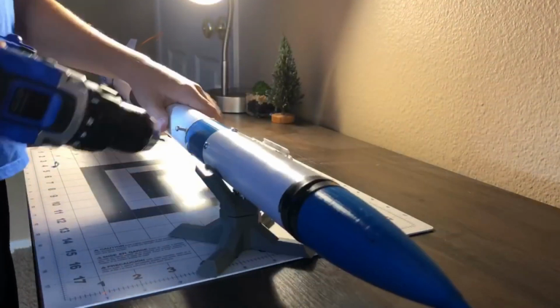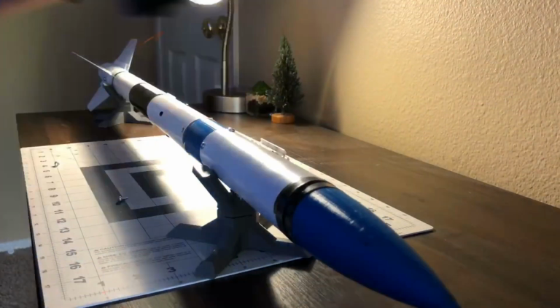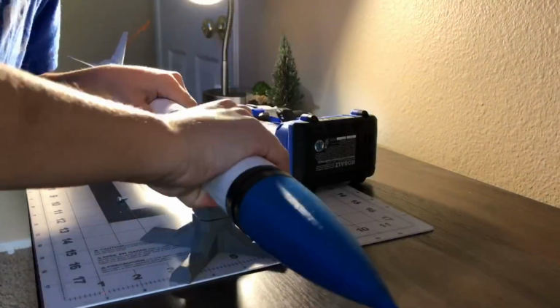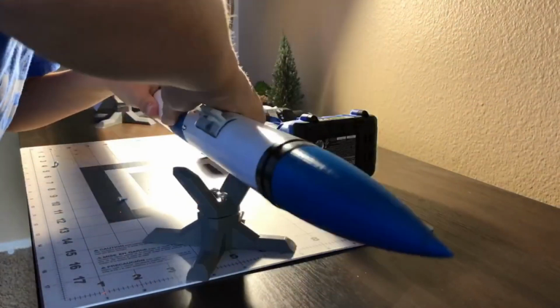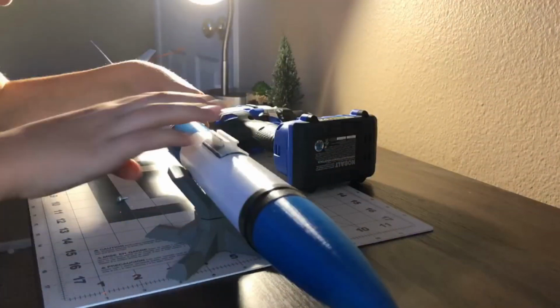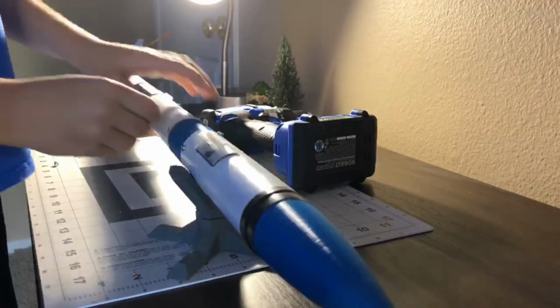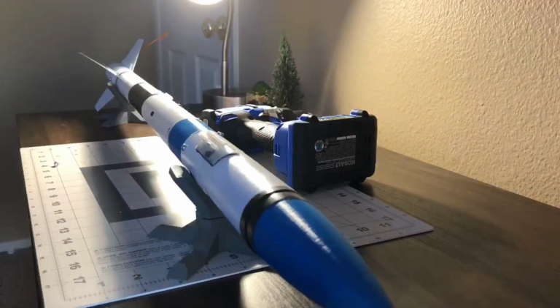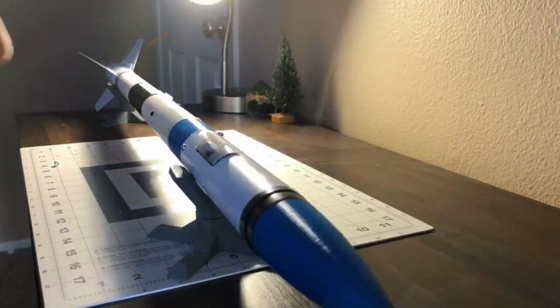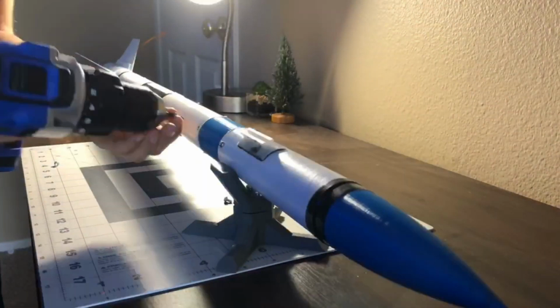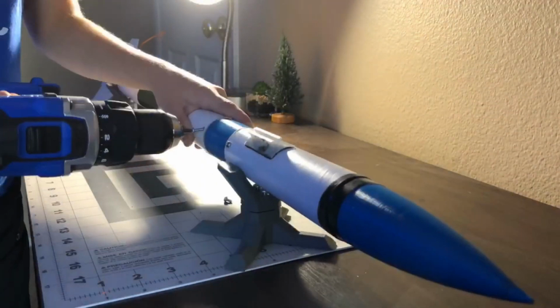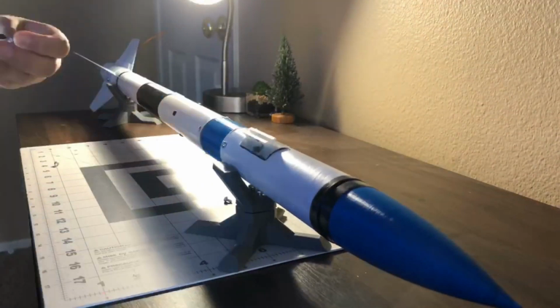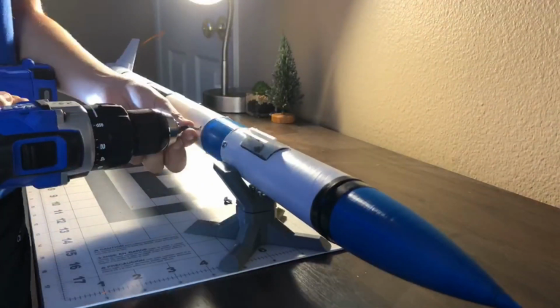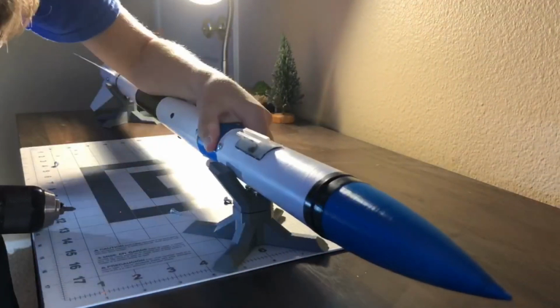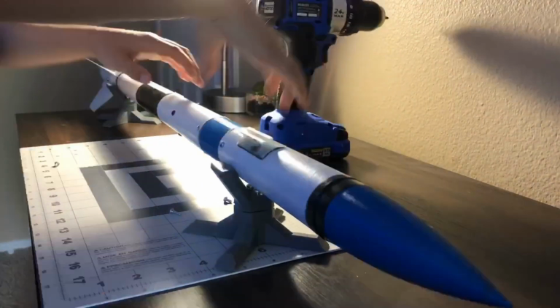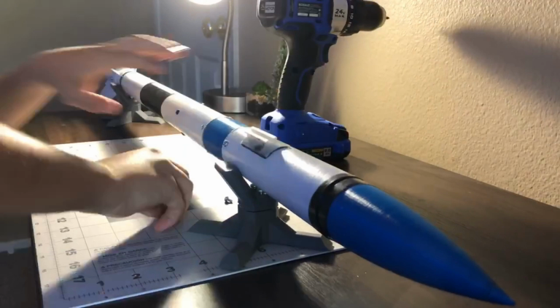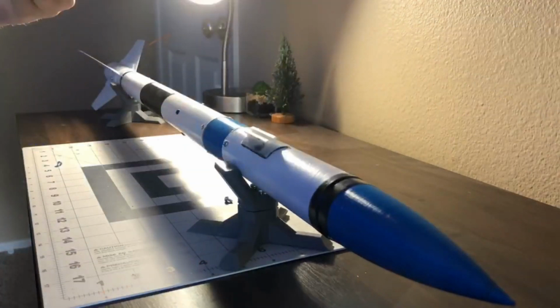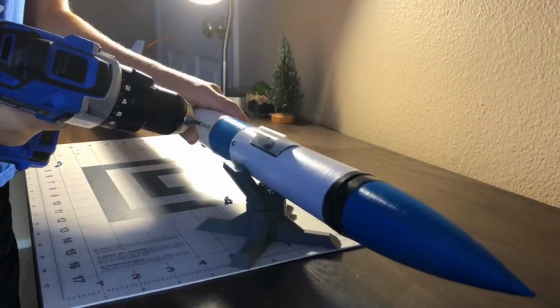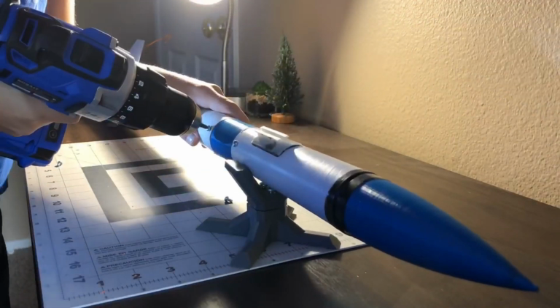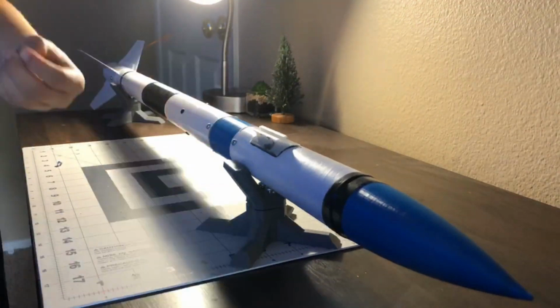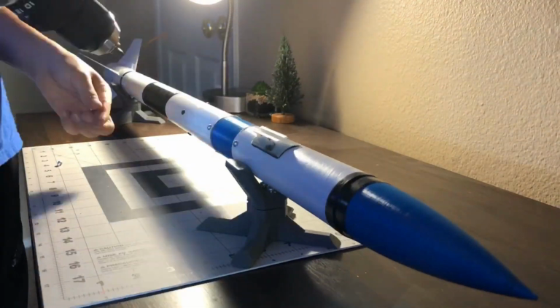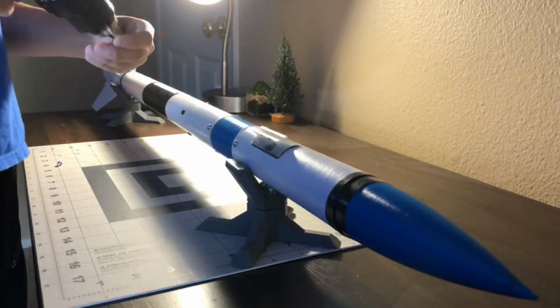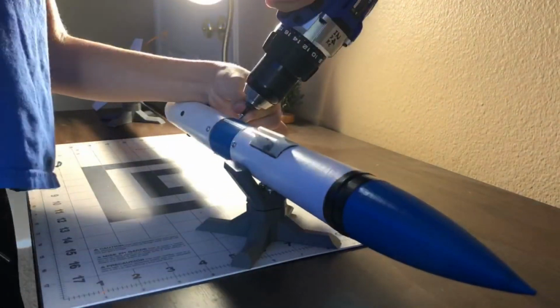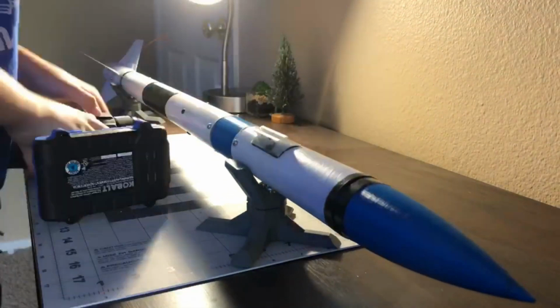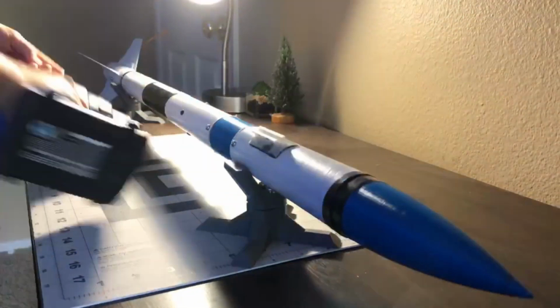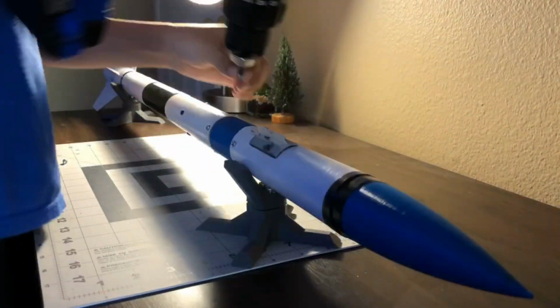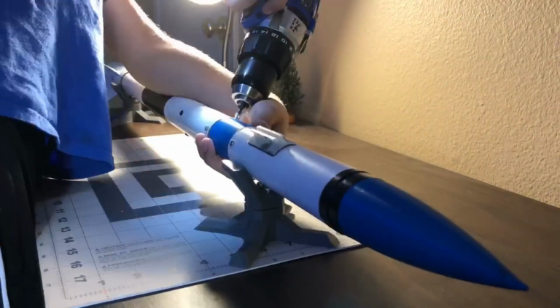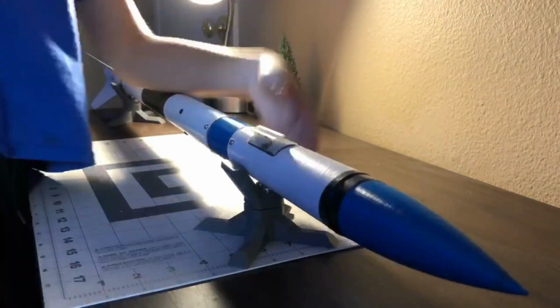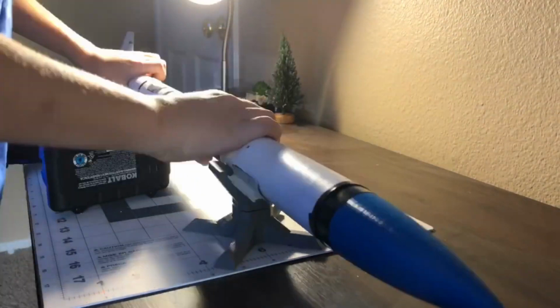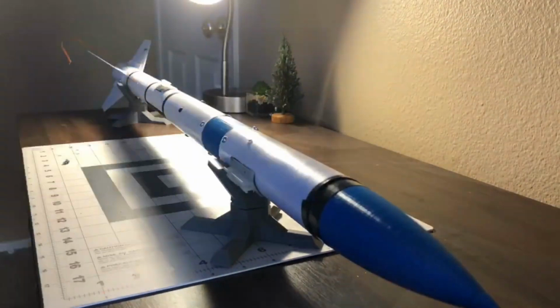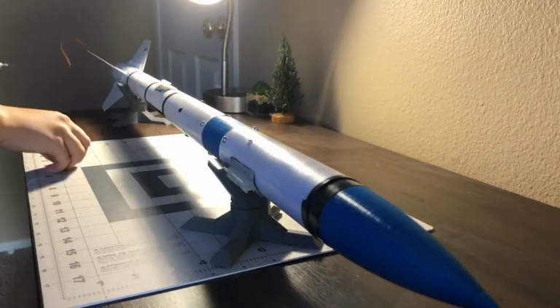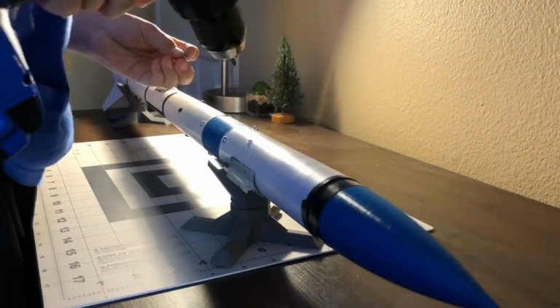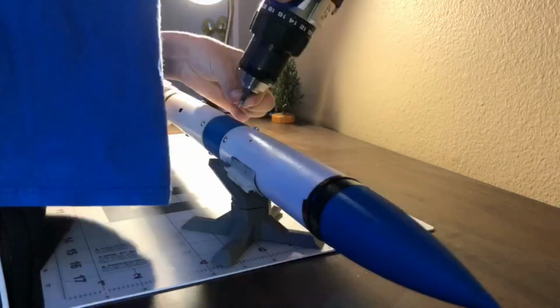We also used Matterhackers PETG to 3D print the fin can, avionics bay, and nose cone for the rocket.